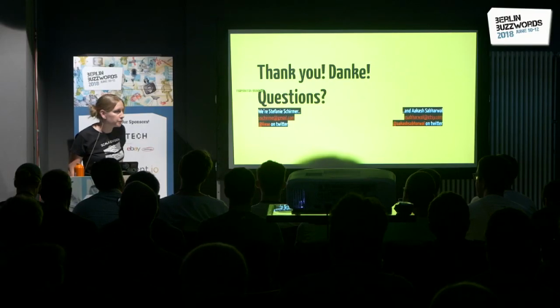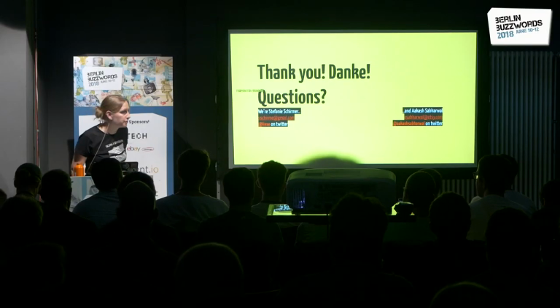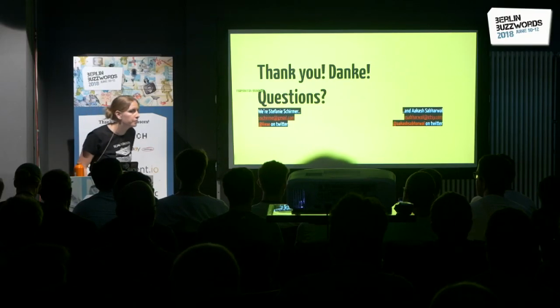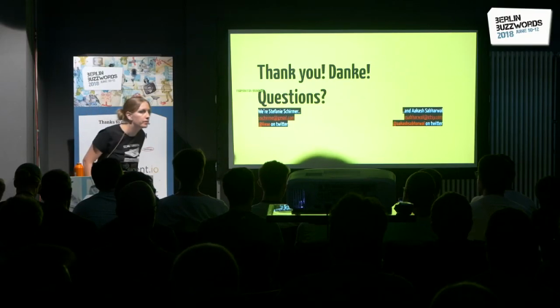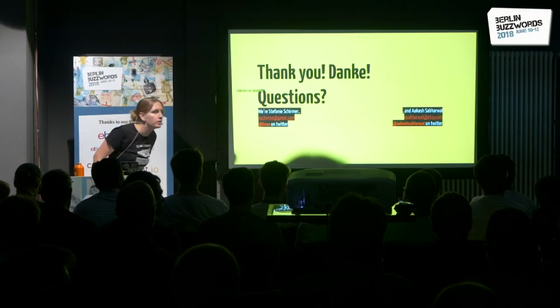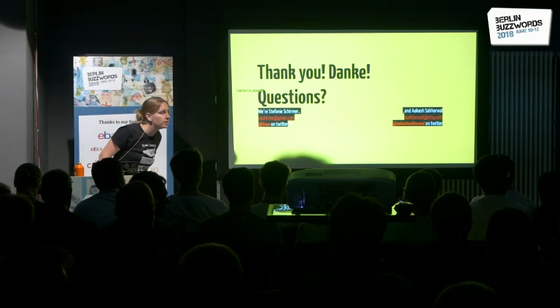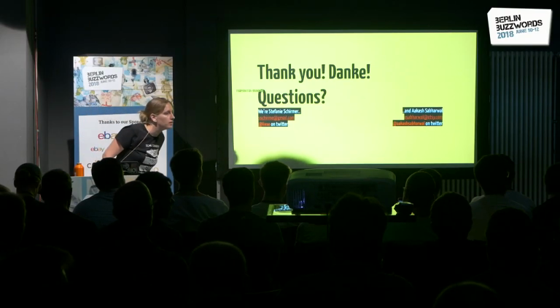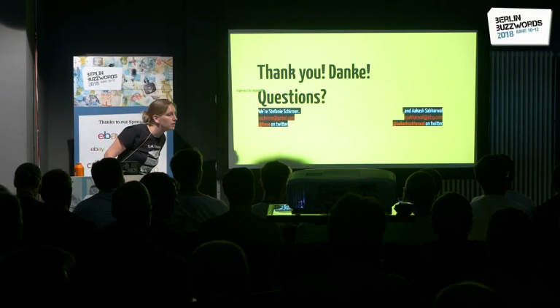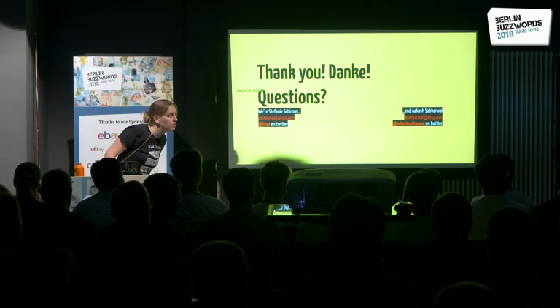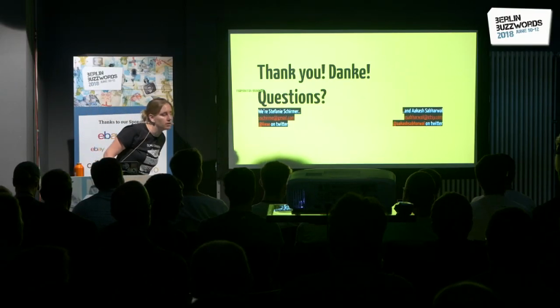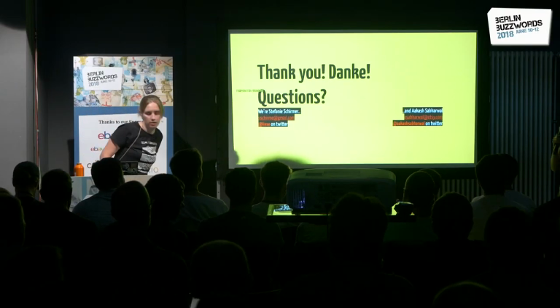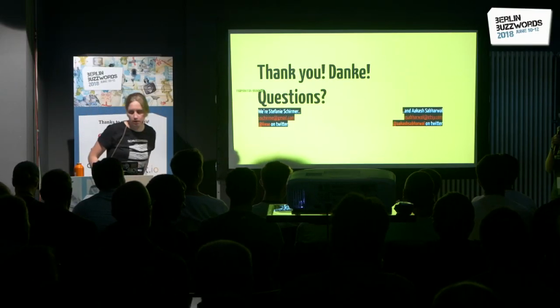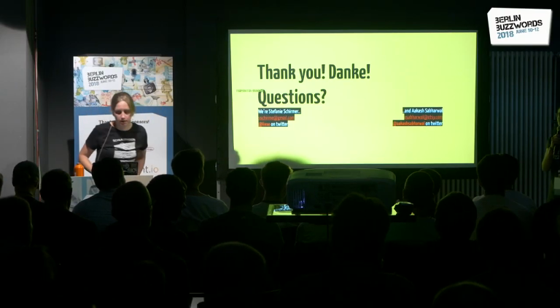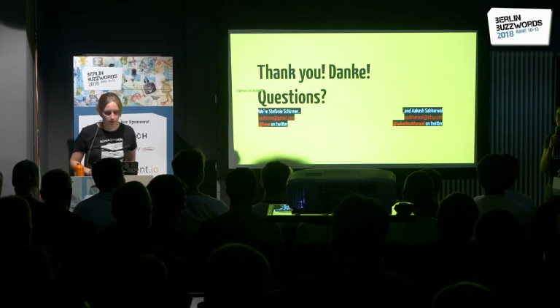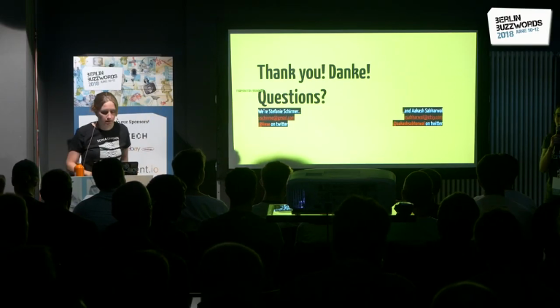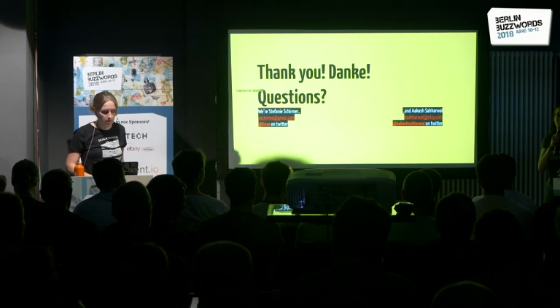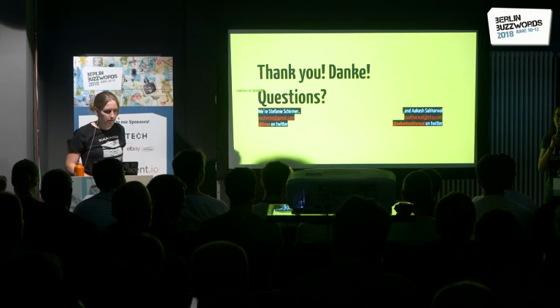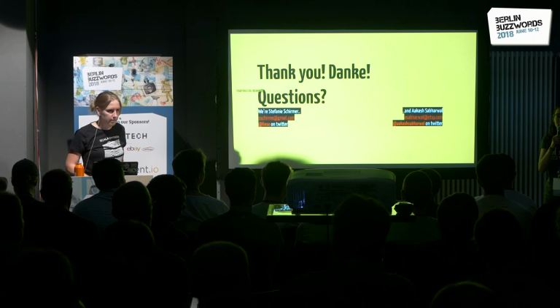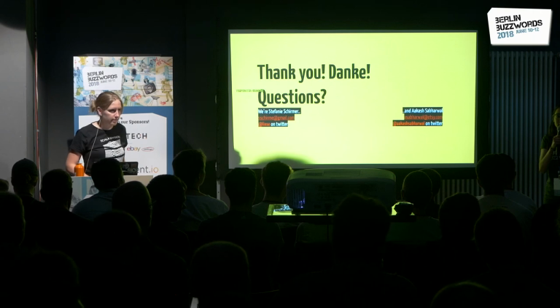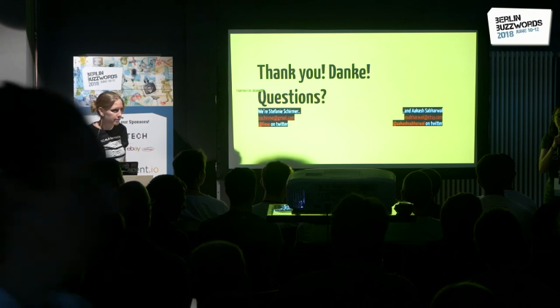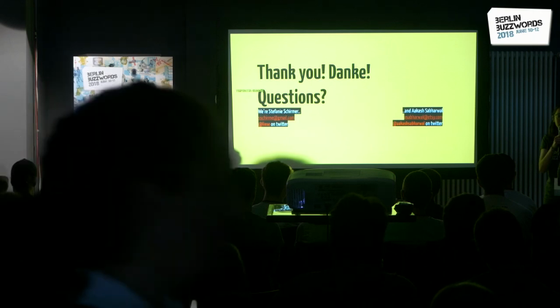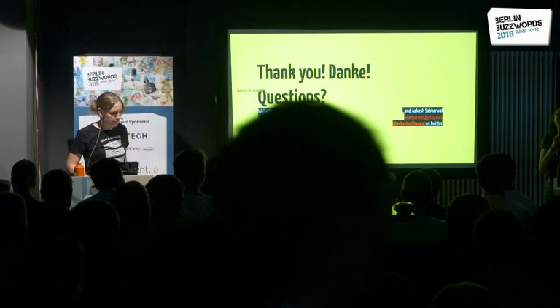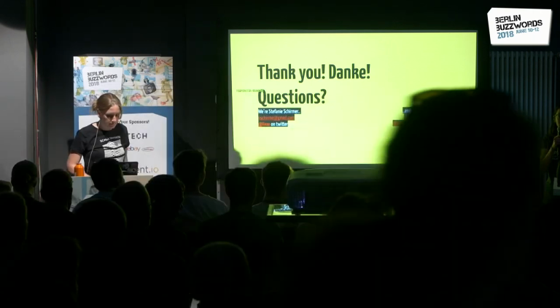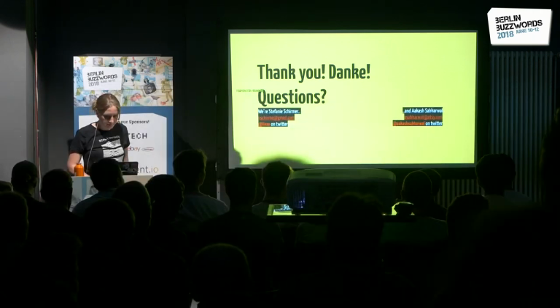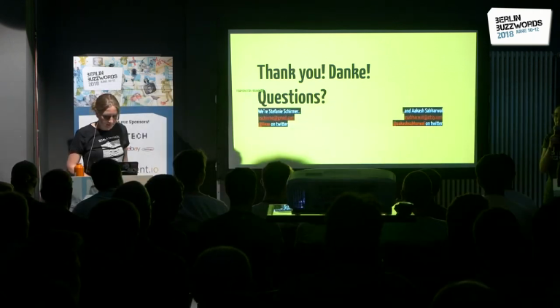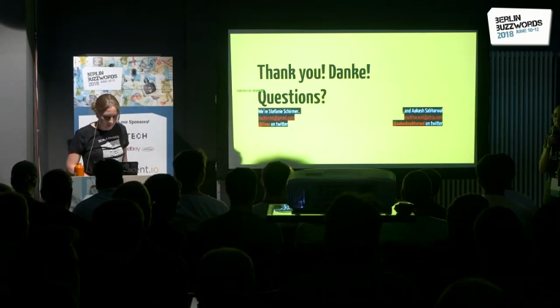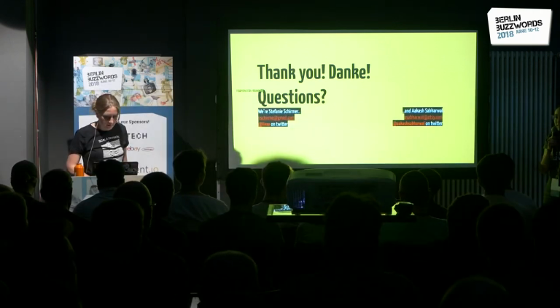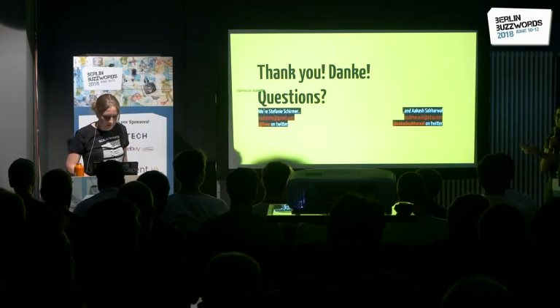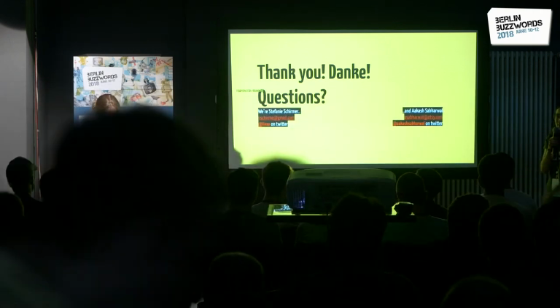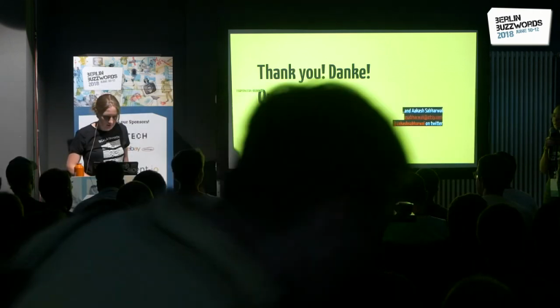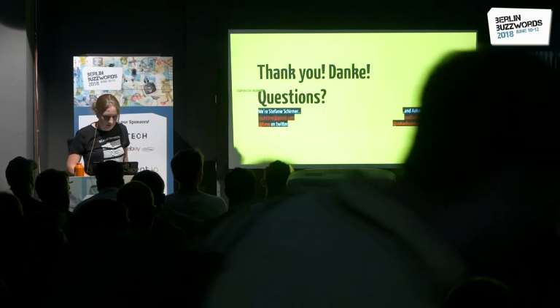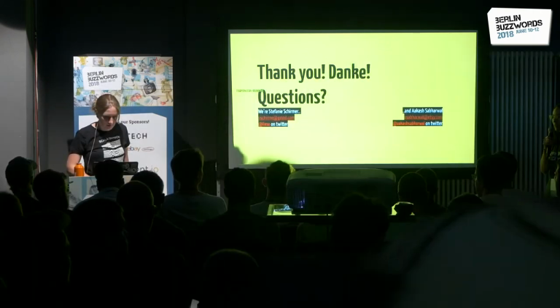Thank you very much, Steffi. That's all the time we have — thank you all for coming.